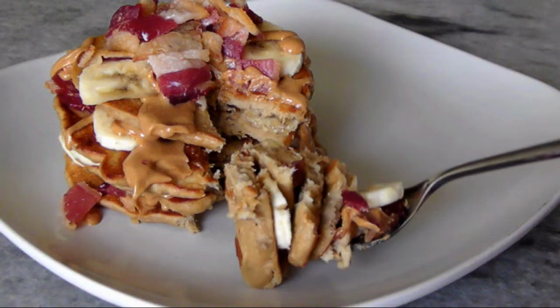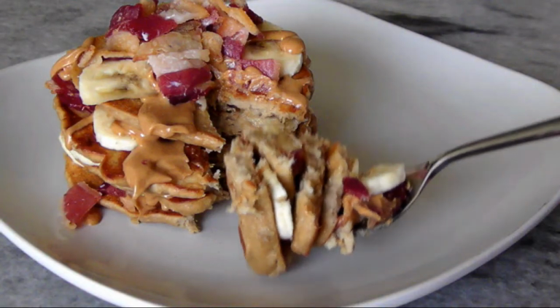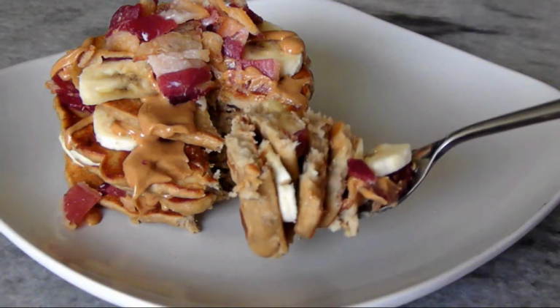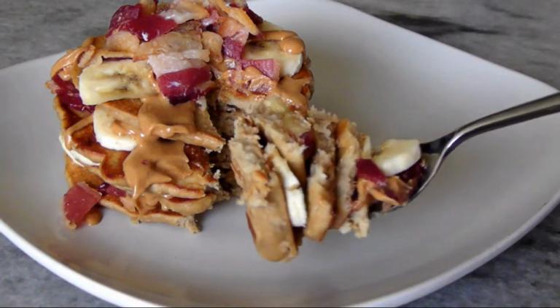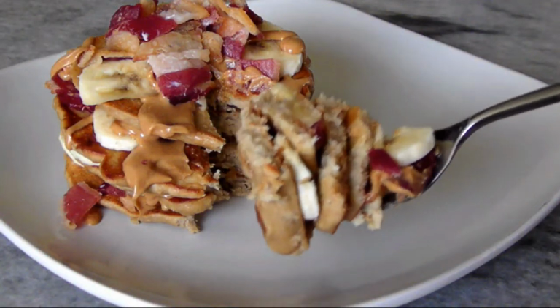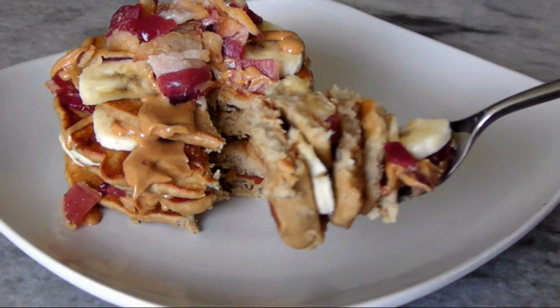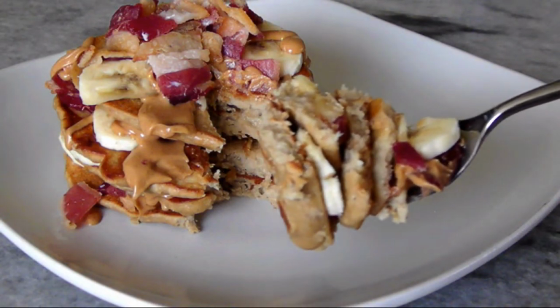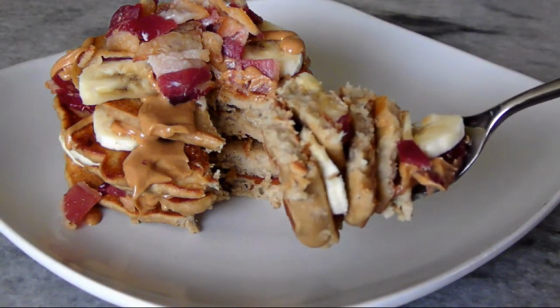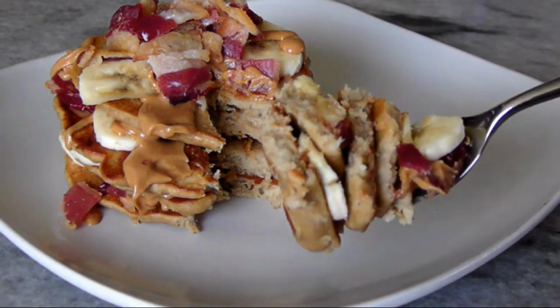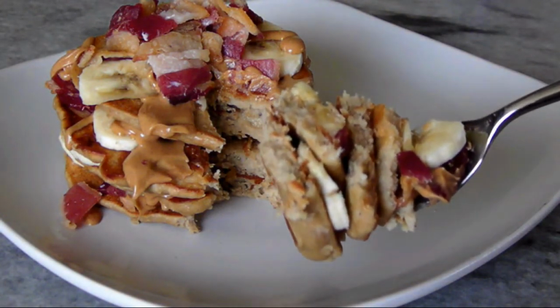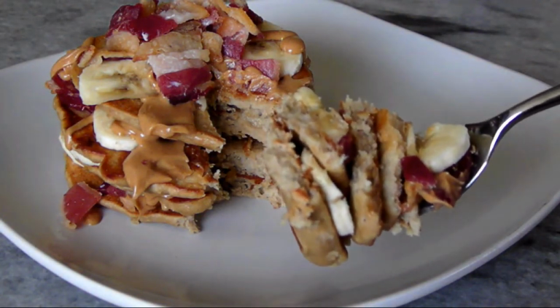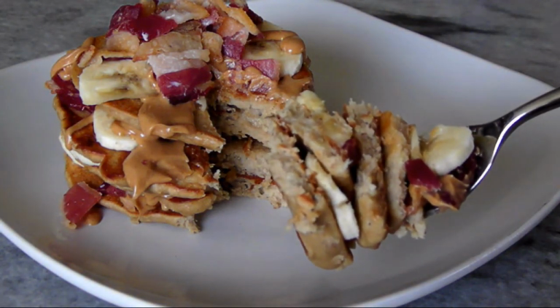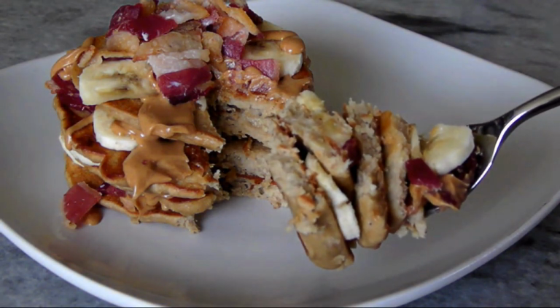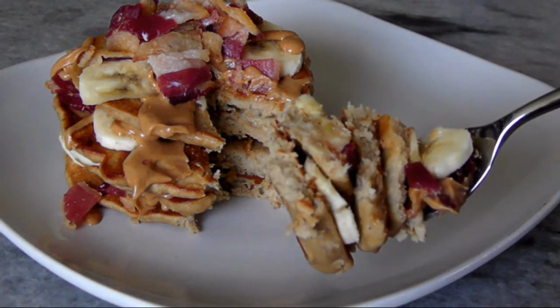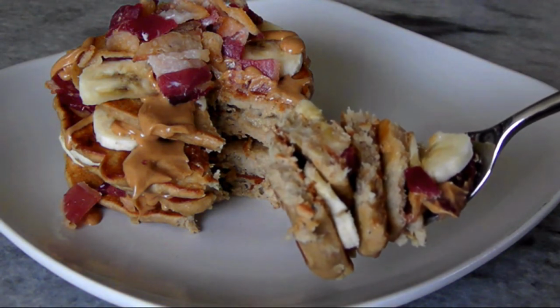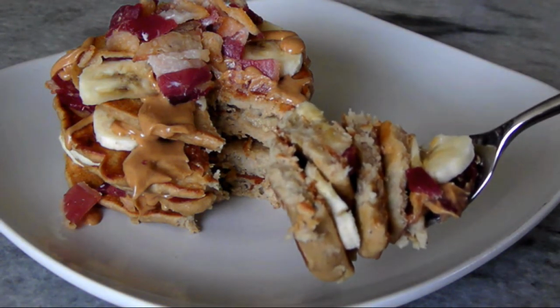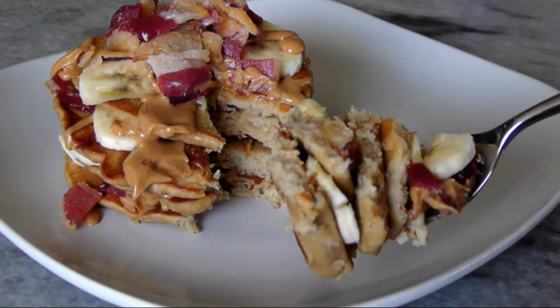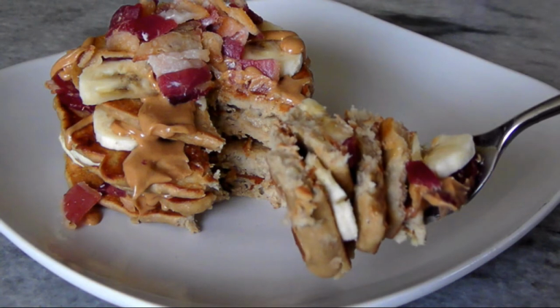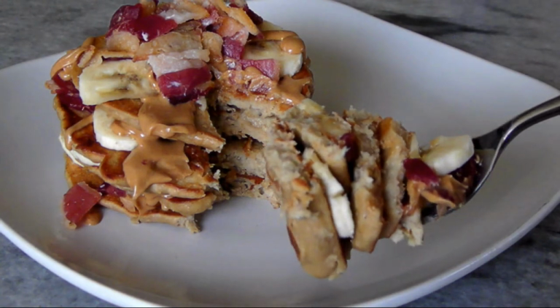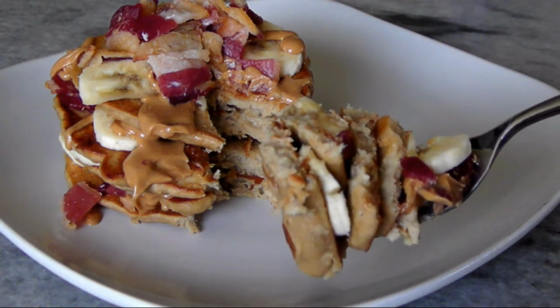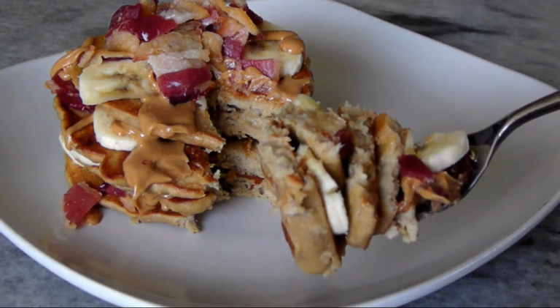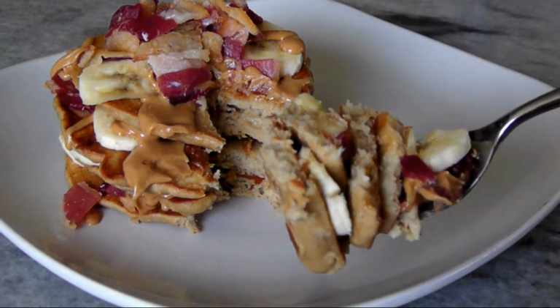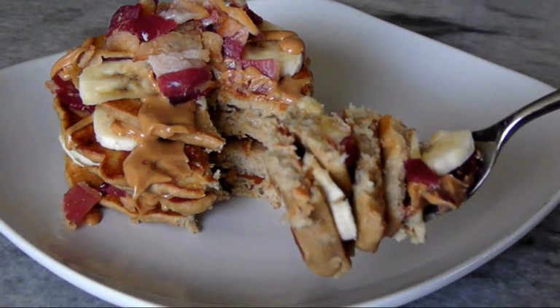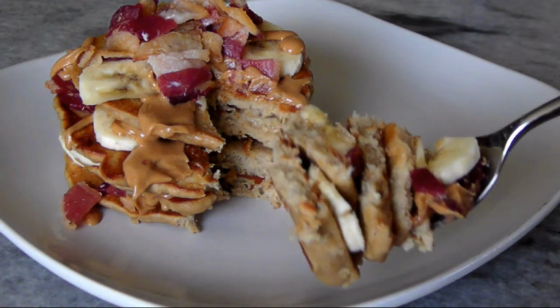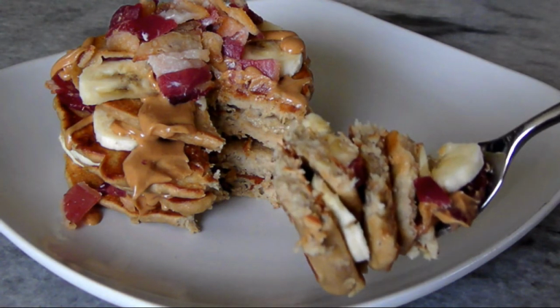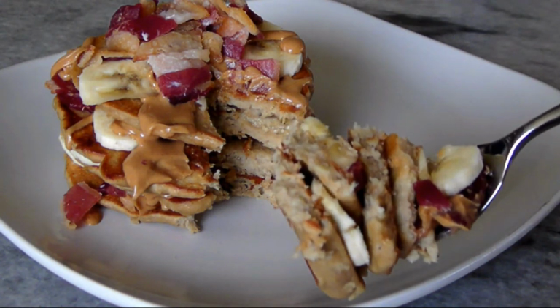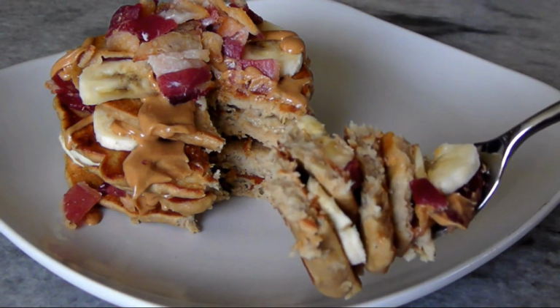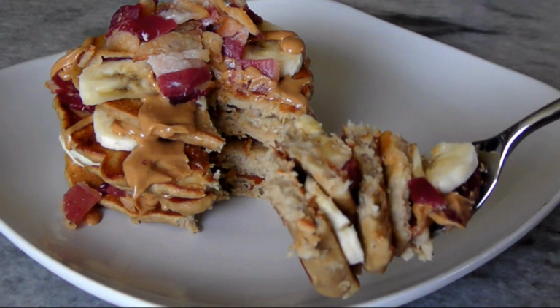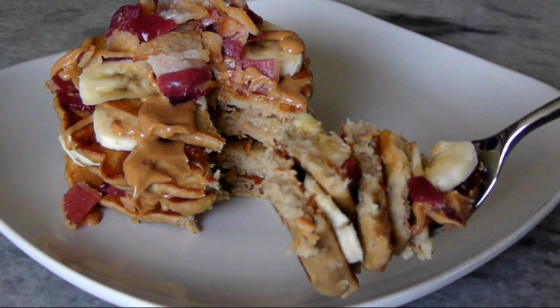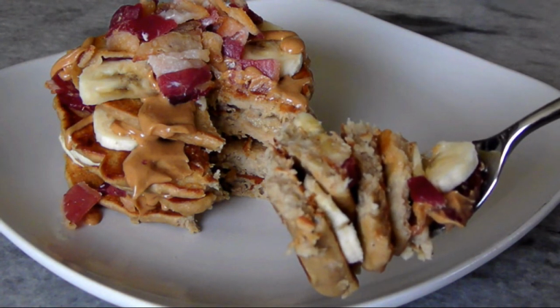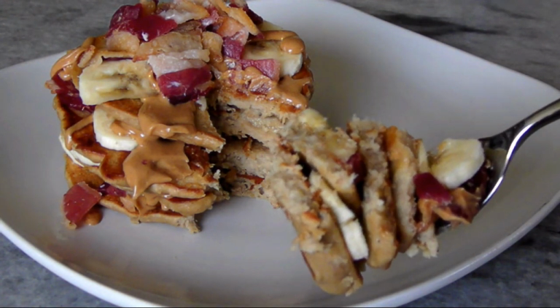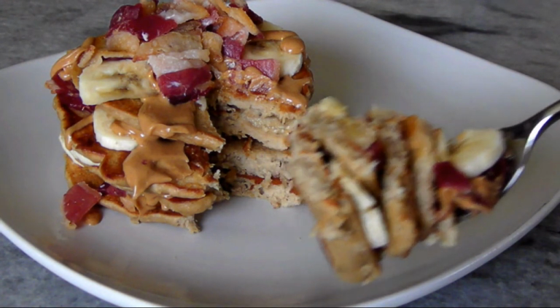And when you give someone else this decadent stack, you're practically guaranteed a huge thank you. Thank you very much.